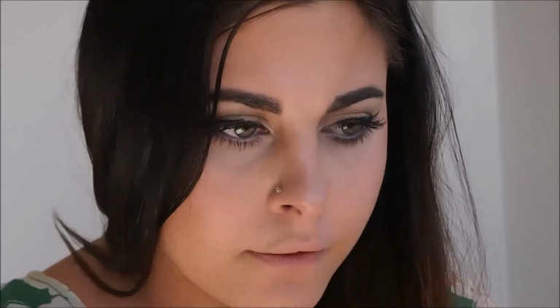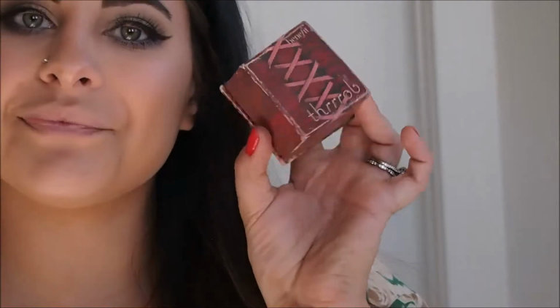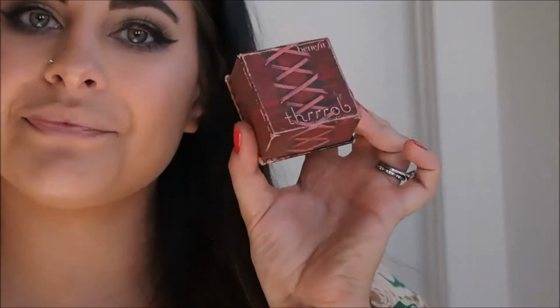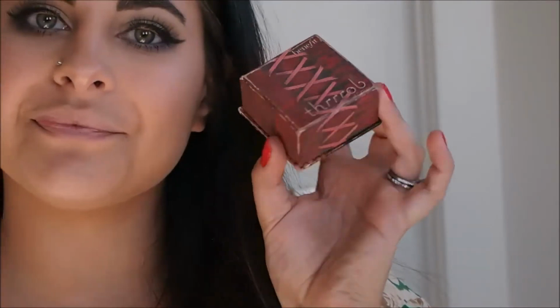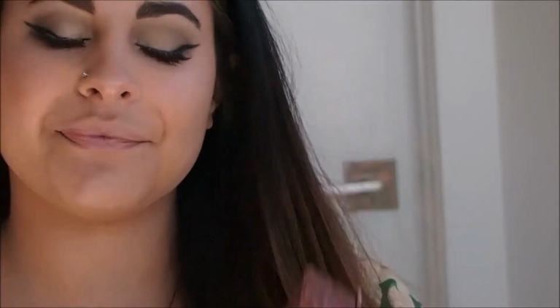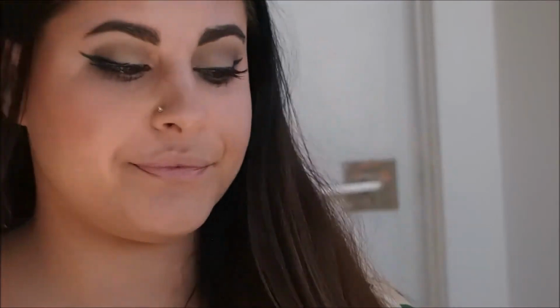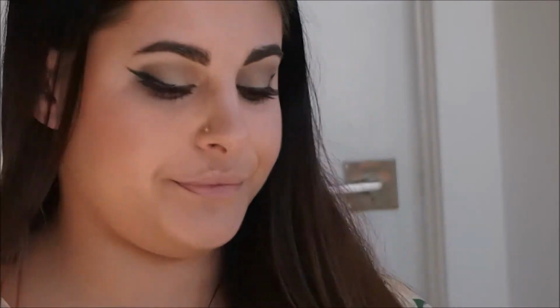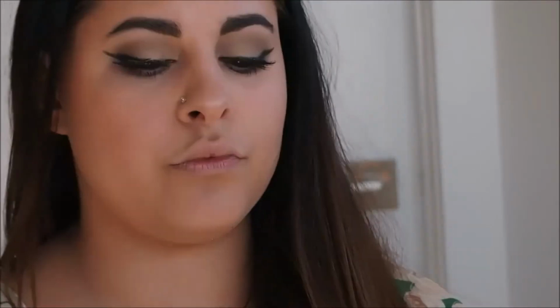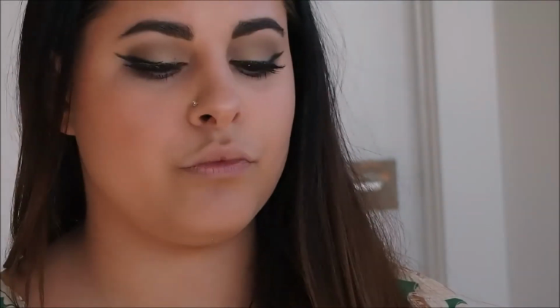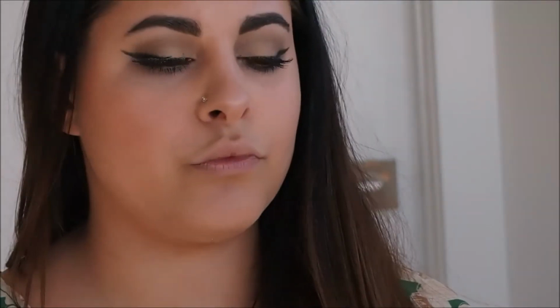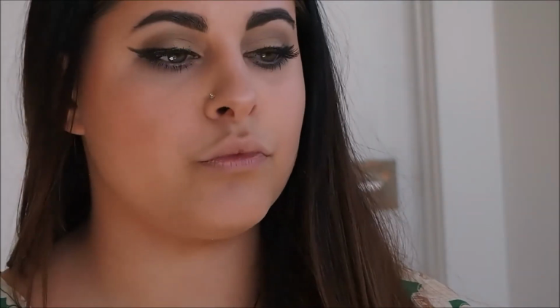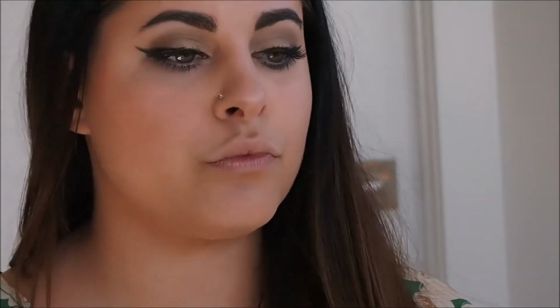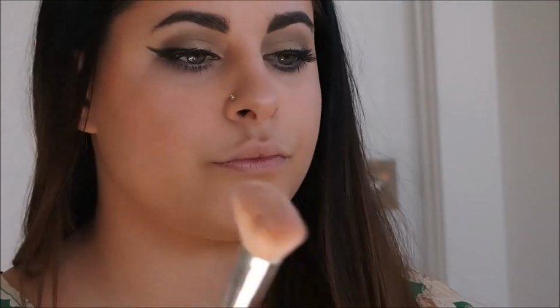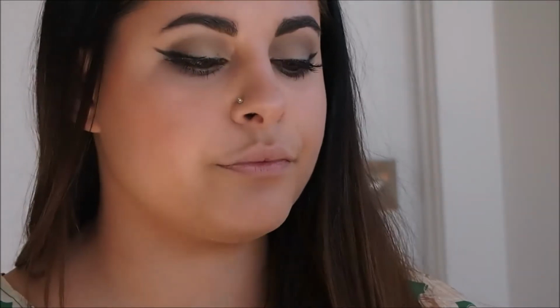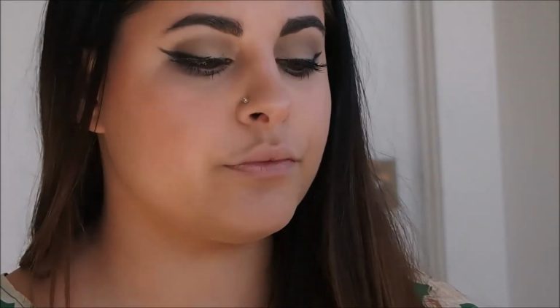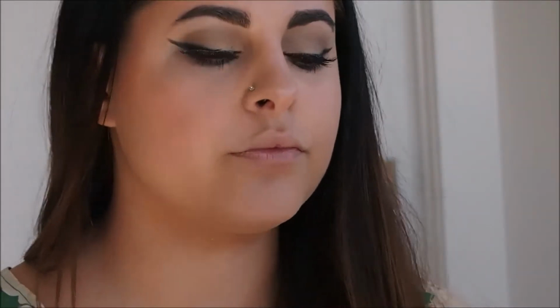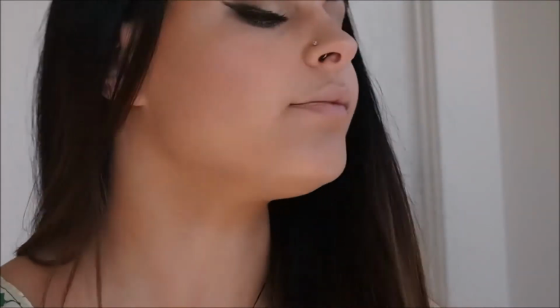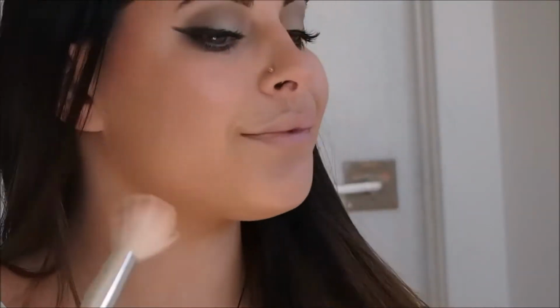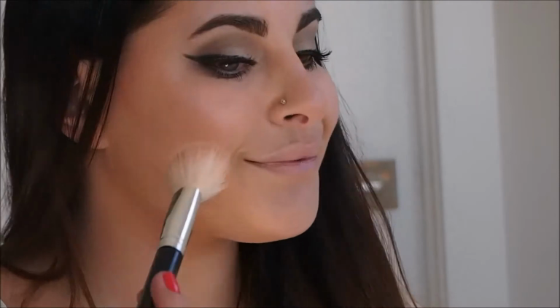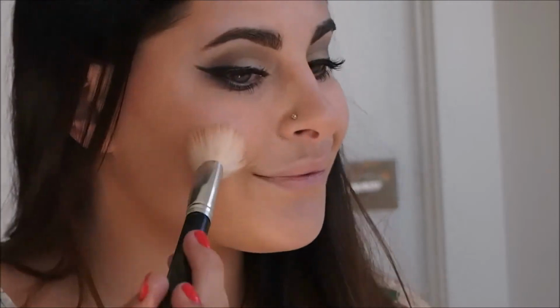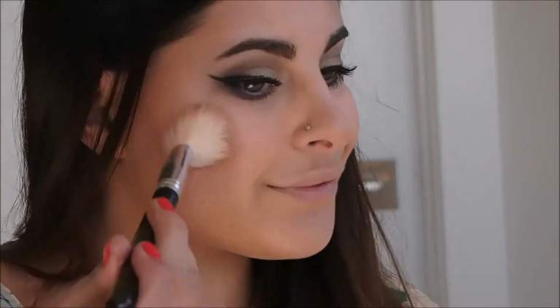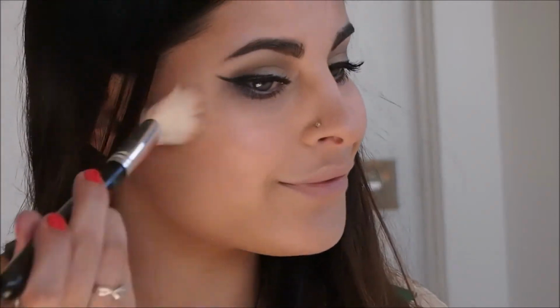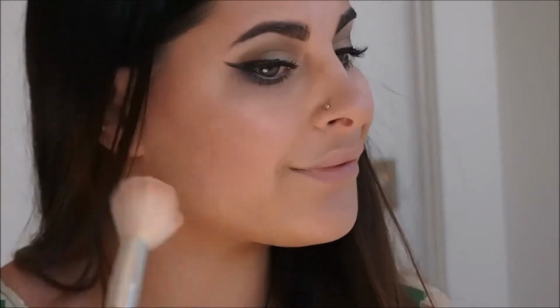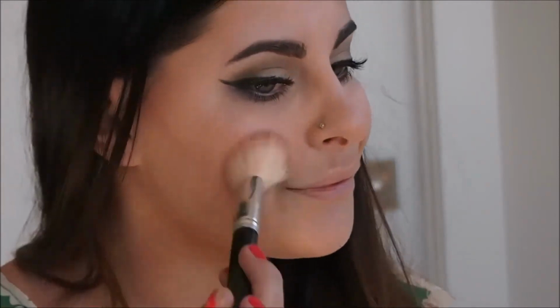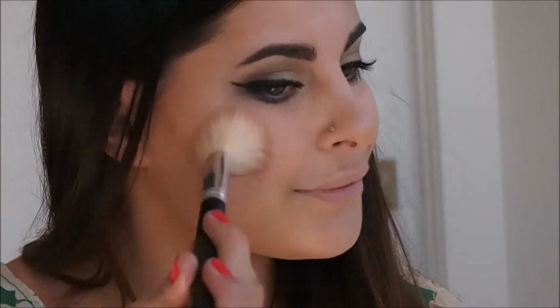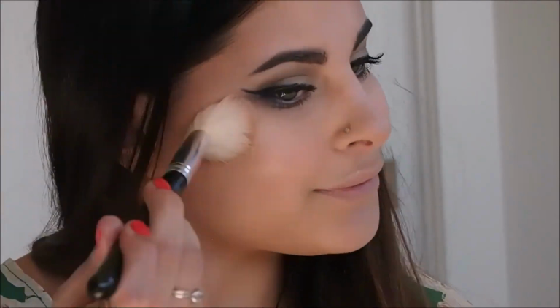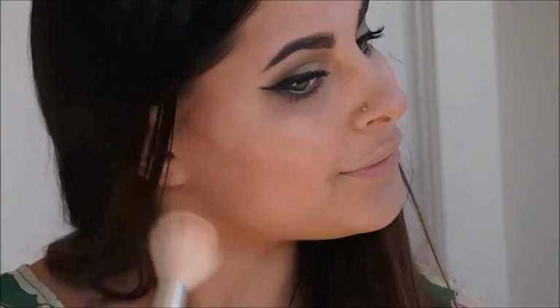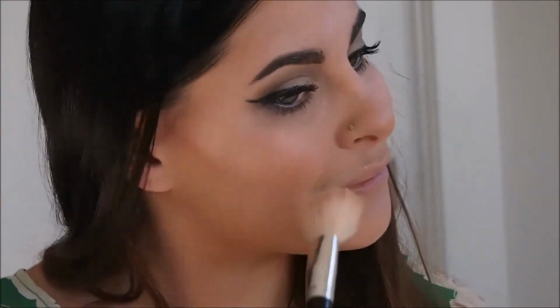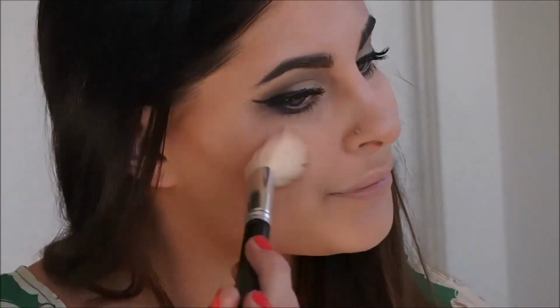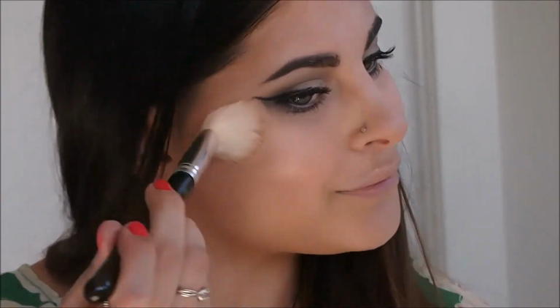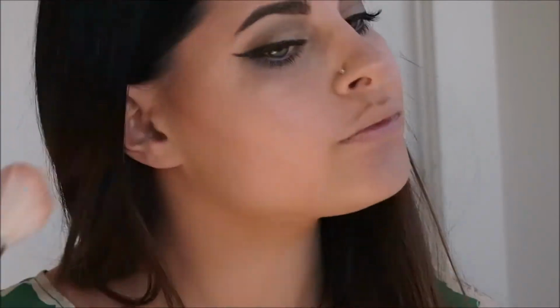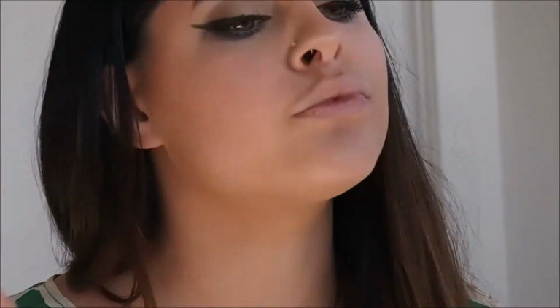For blush, I'm using my Benefit Throb blush and applying that on the apples of my cheeks.